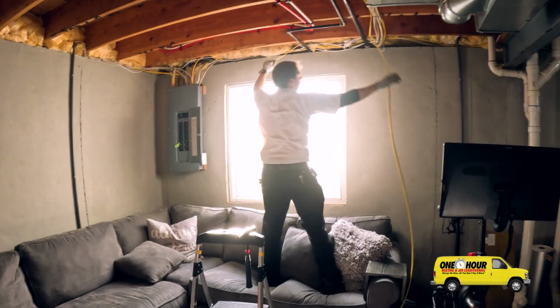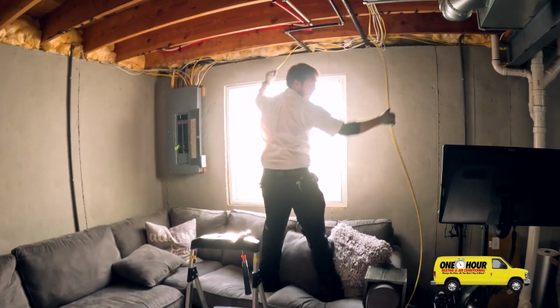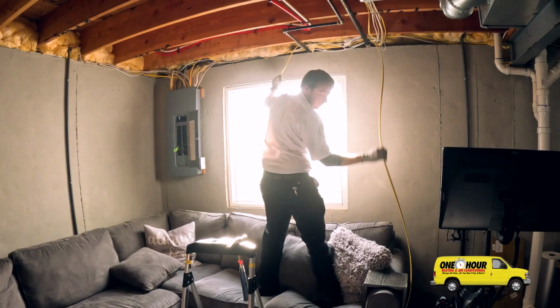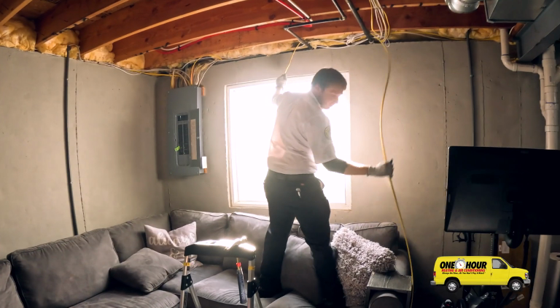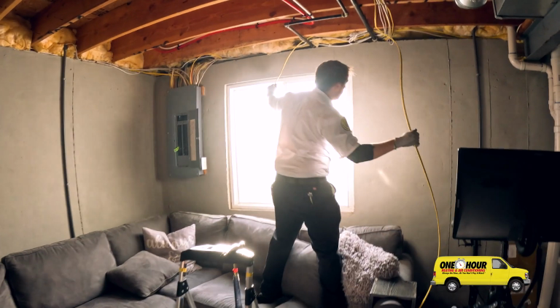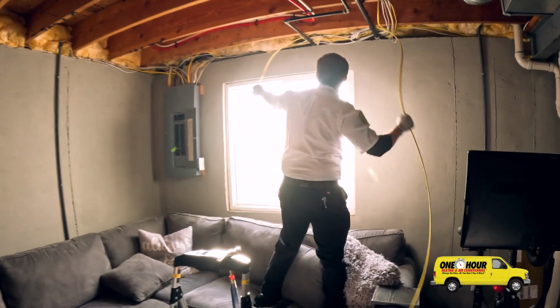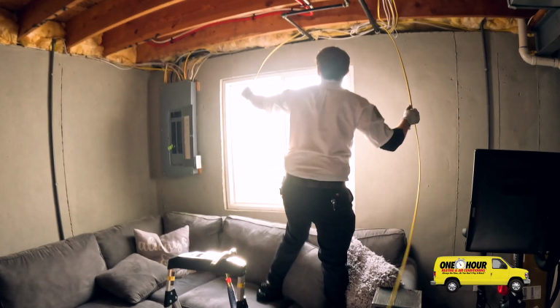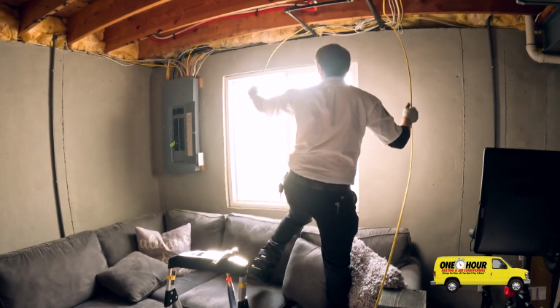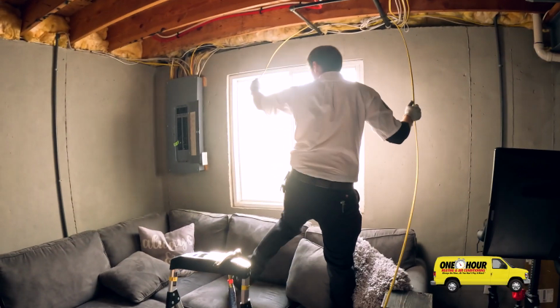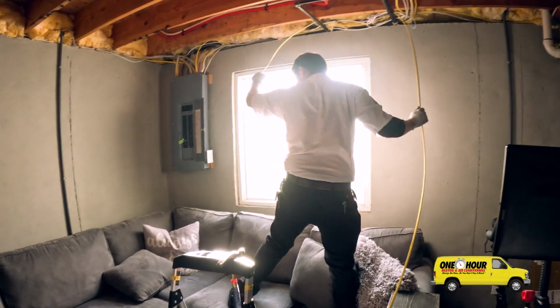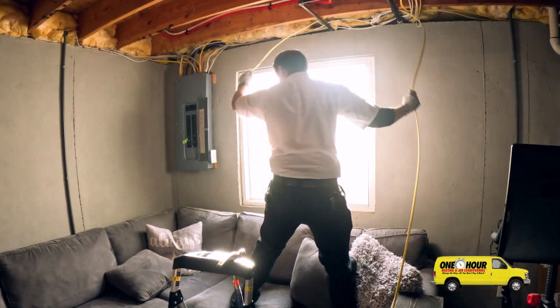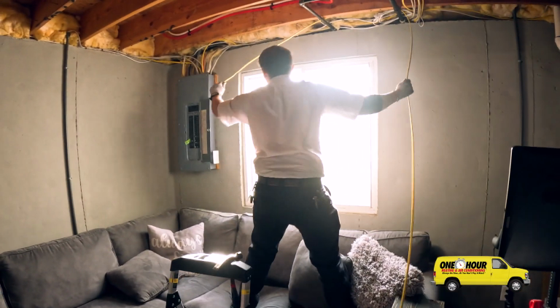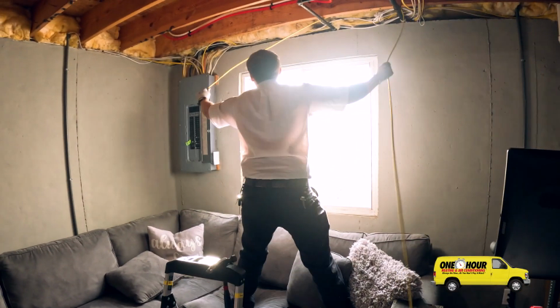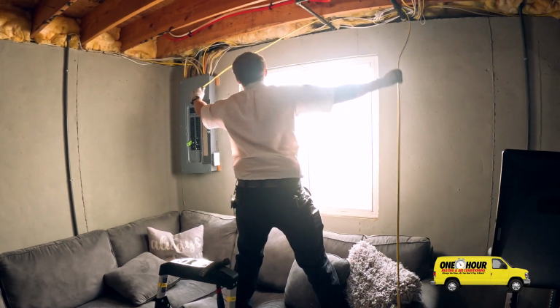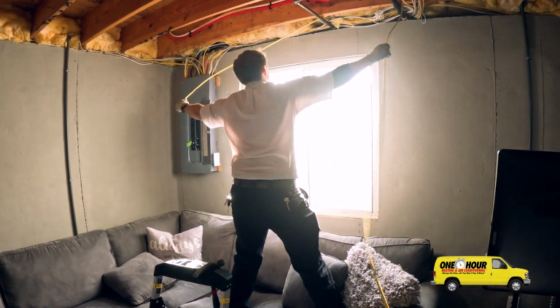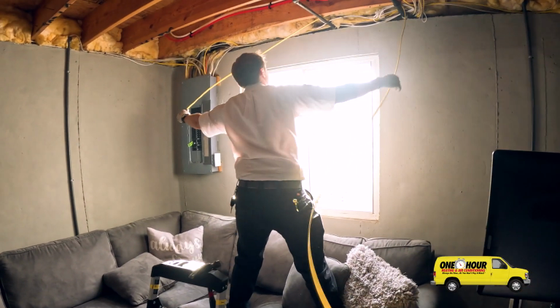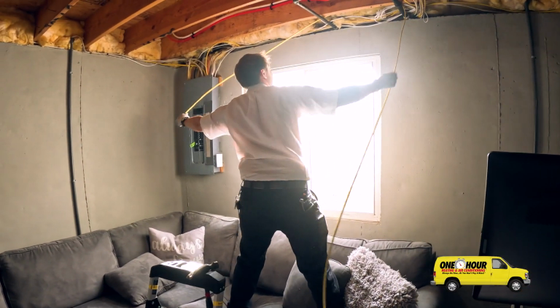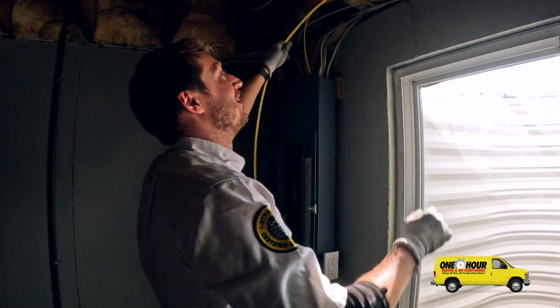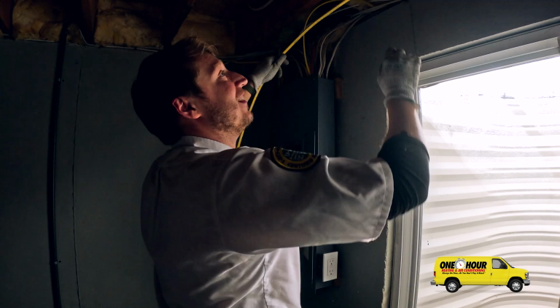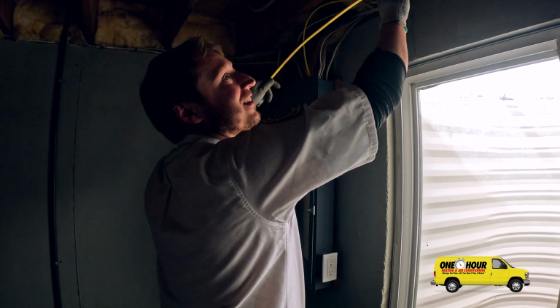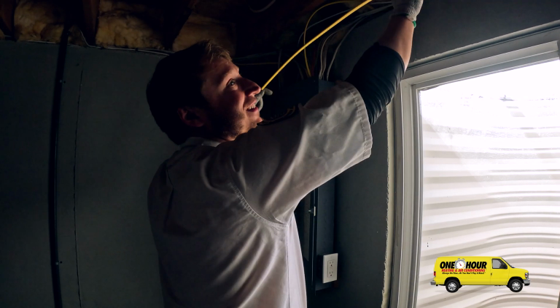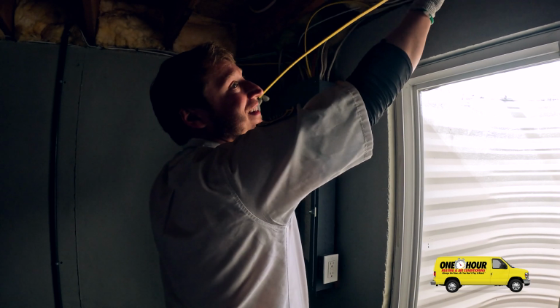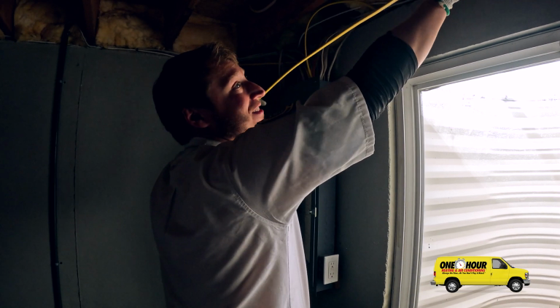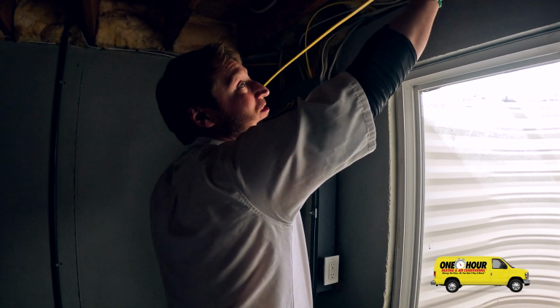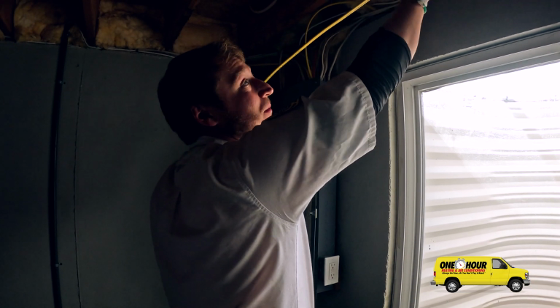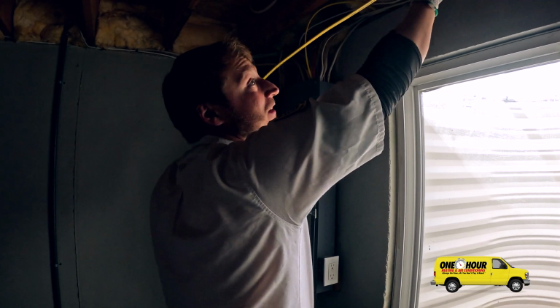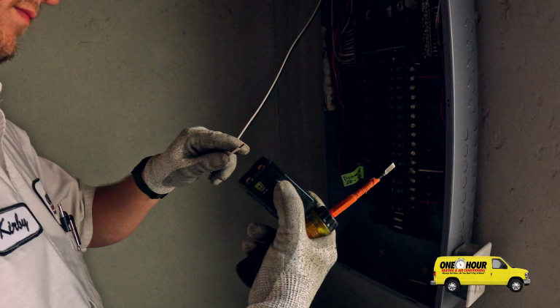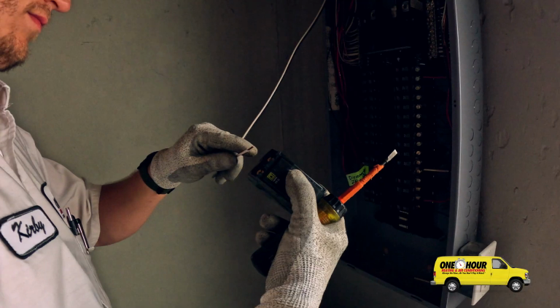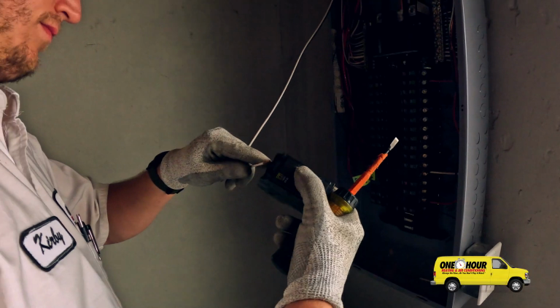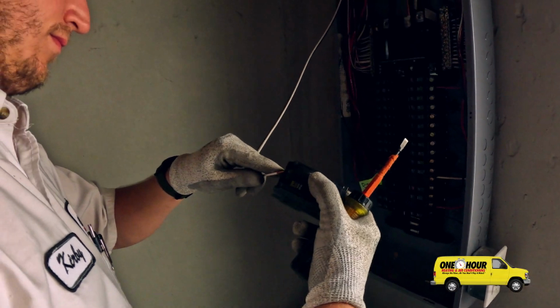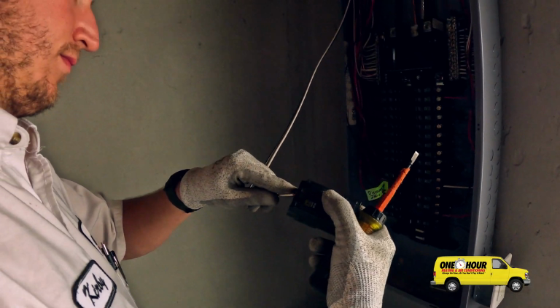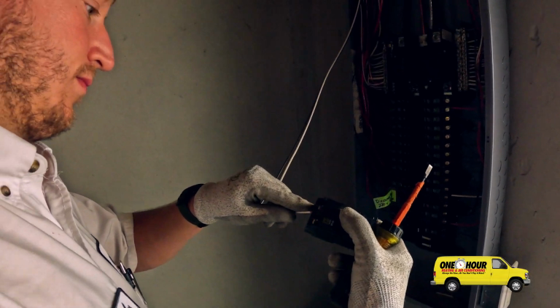What are you doing here, Kirby? I'm running a circuit for this new steam humidifier. It needs its own supply of 240 volts.